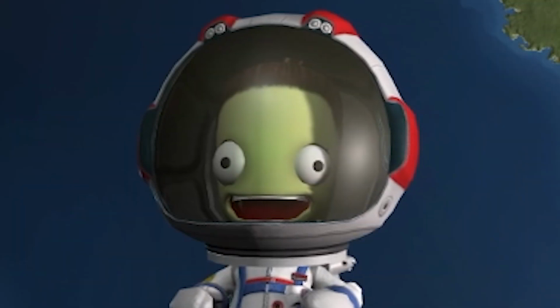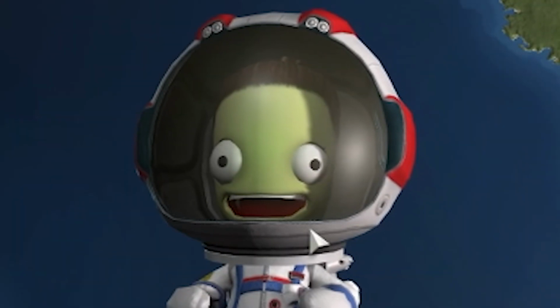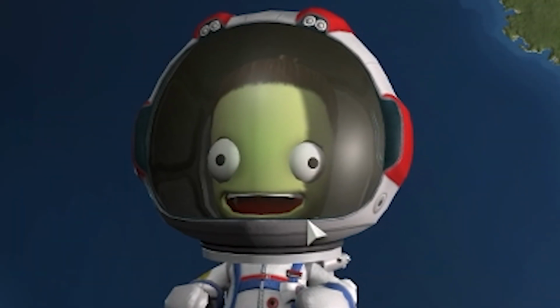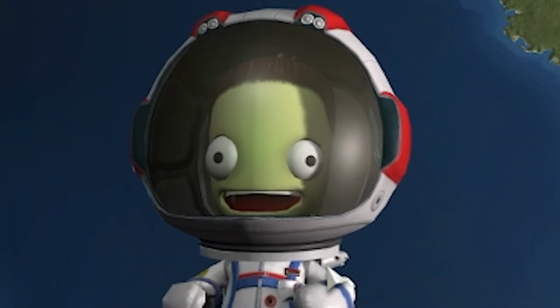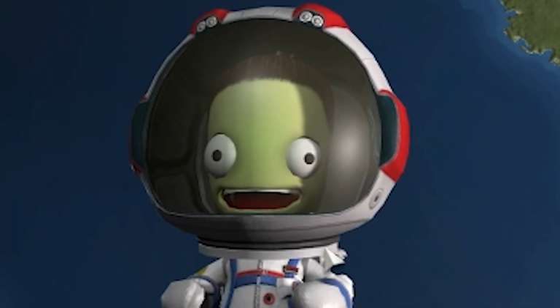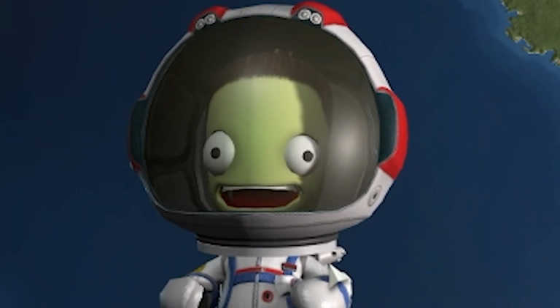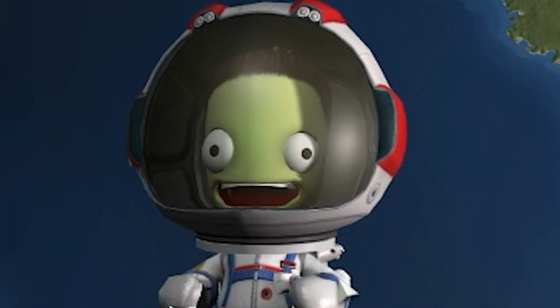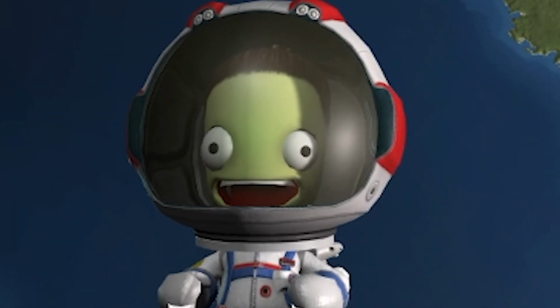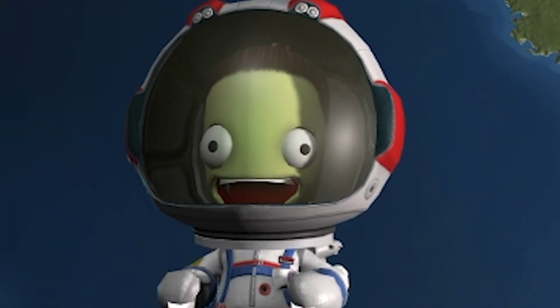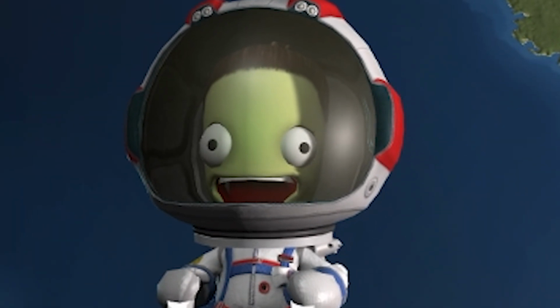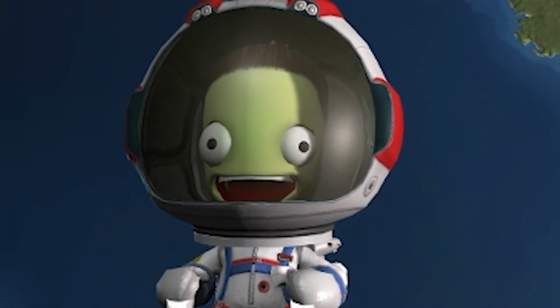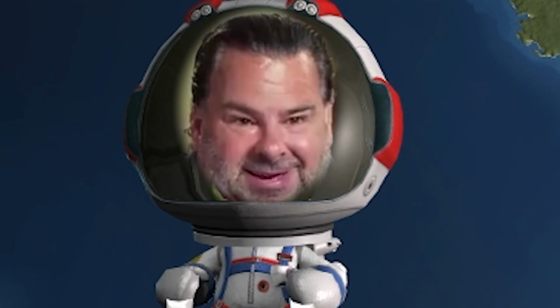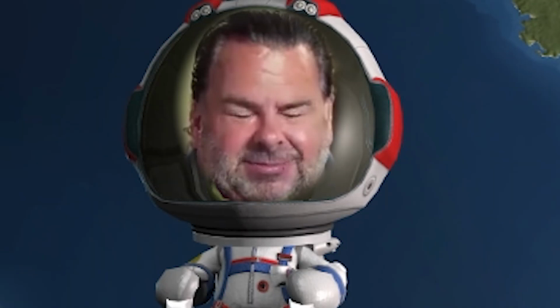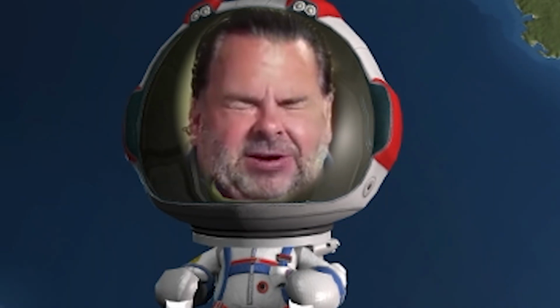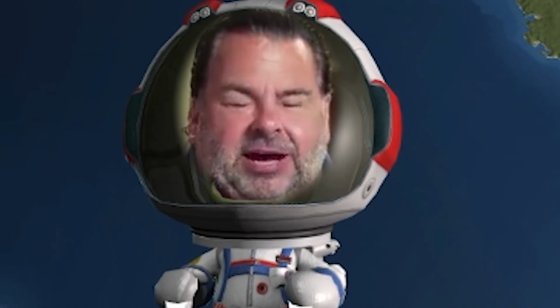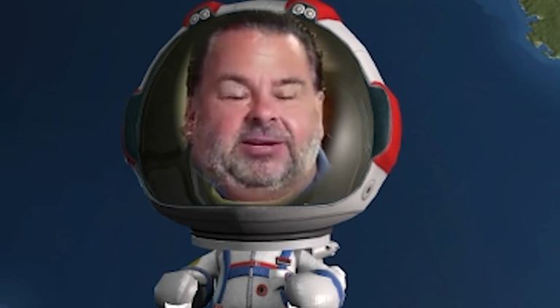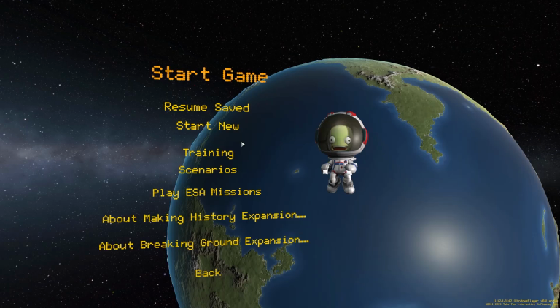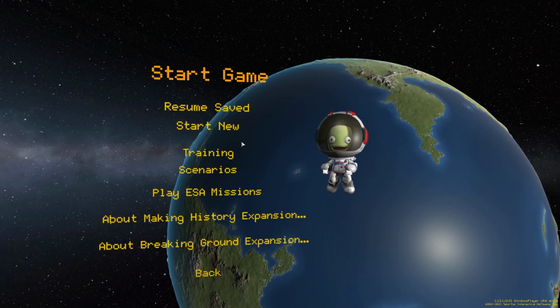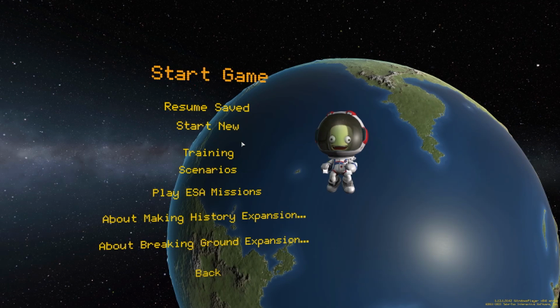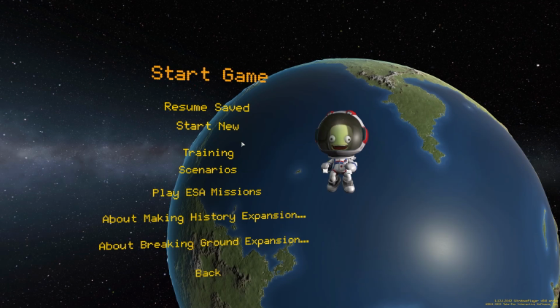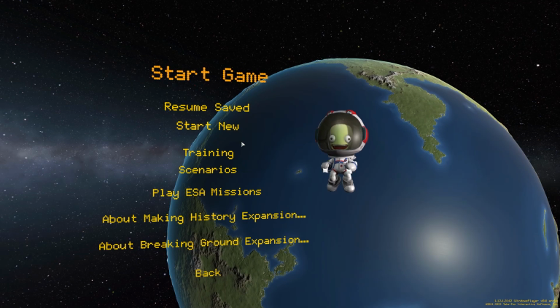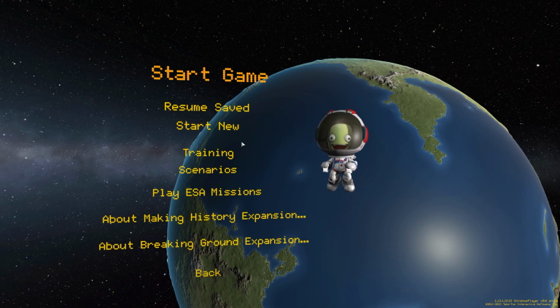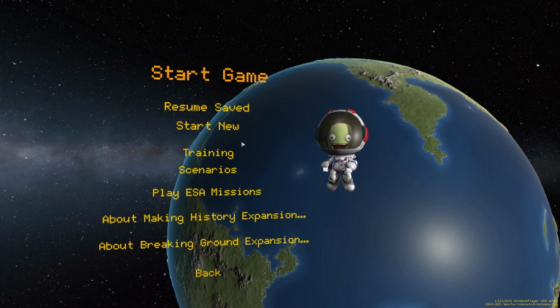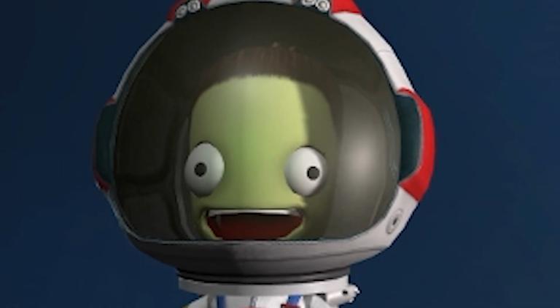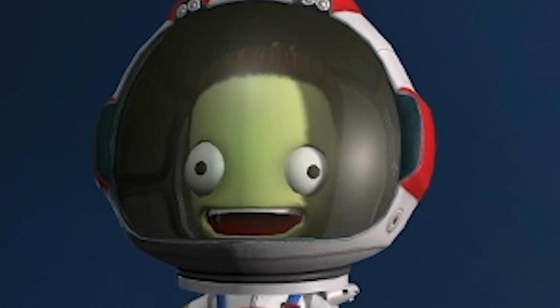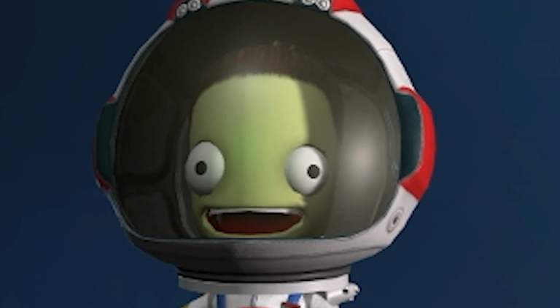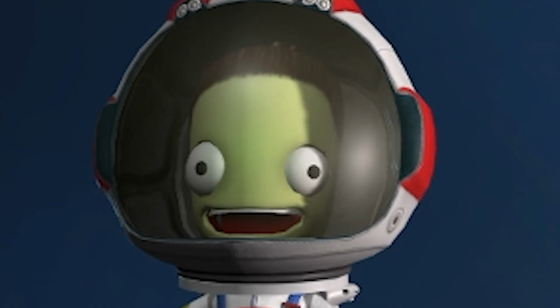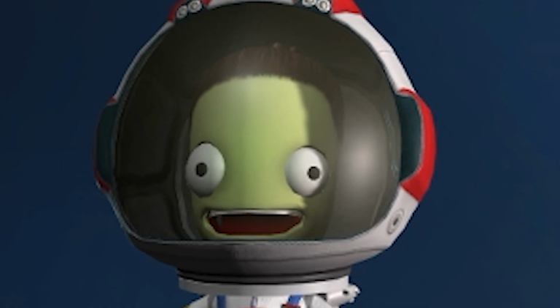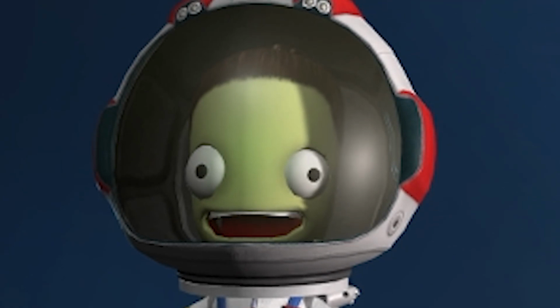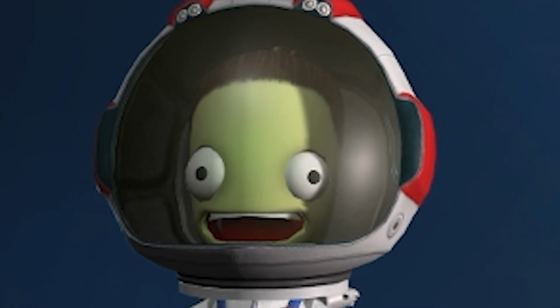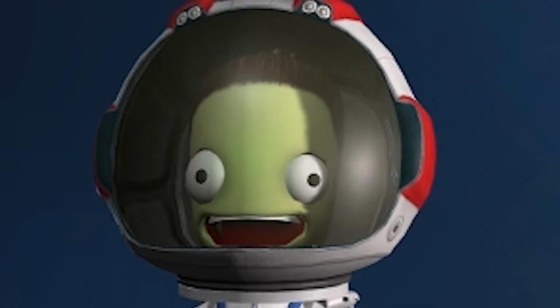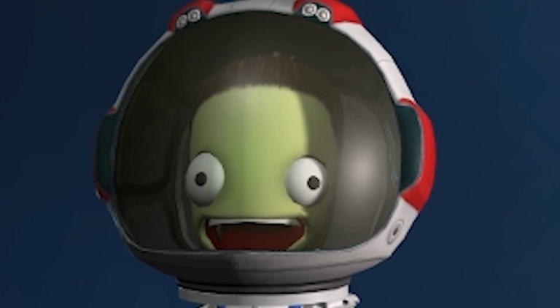Look, someone is very pleased about that news. I'm so excited. You could be a record holder. You could also die a very, very painful death.